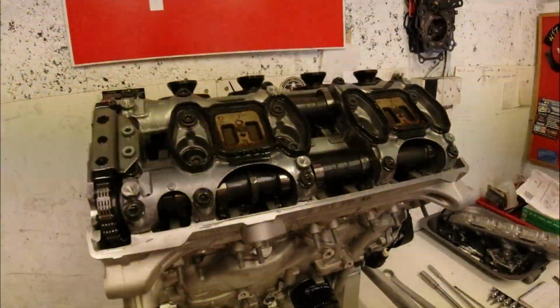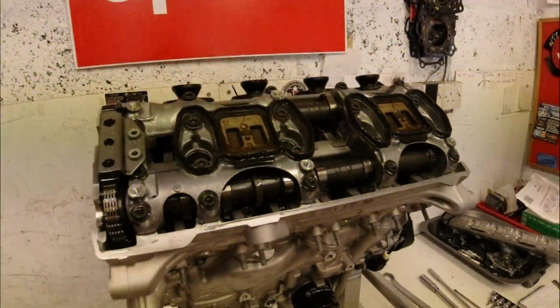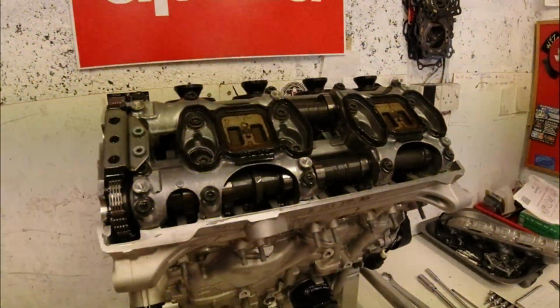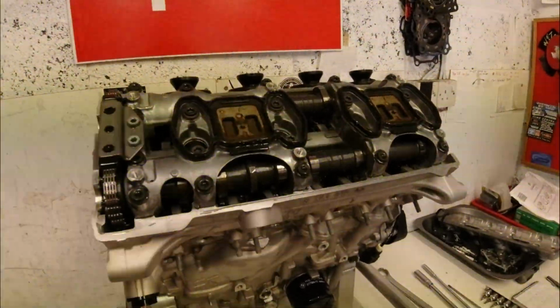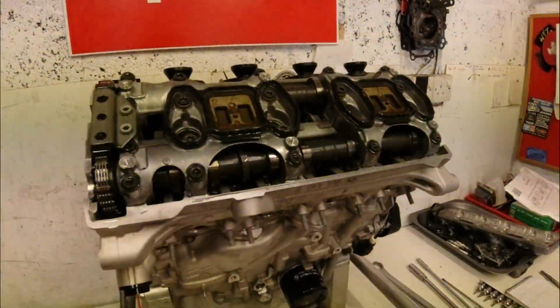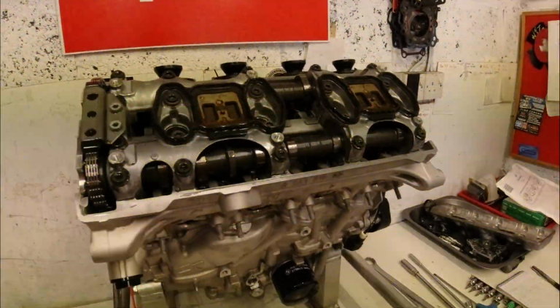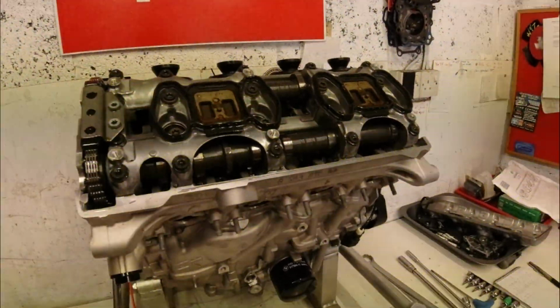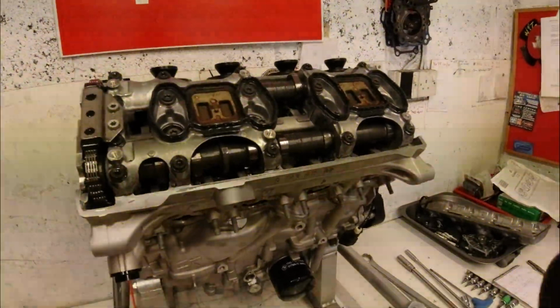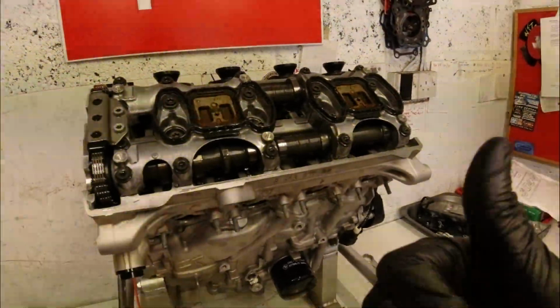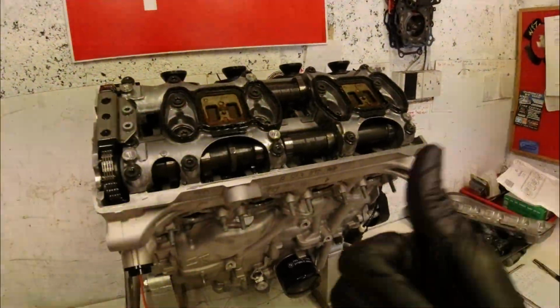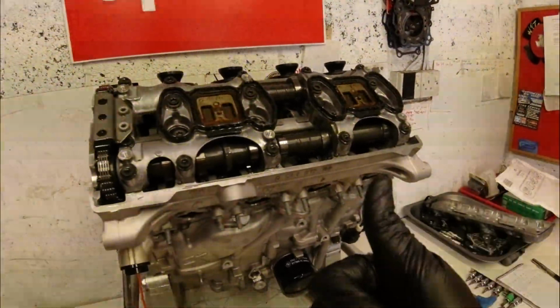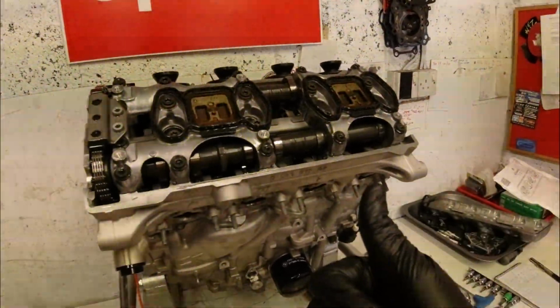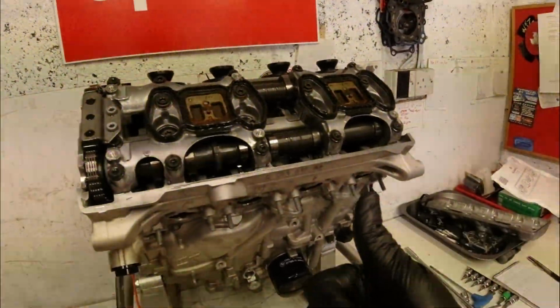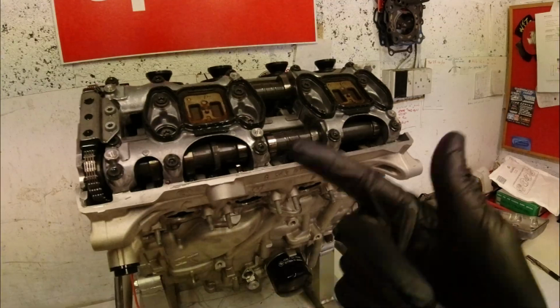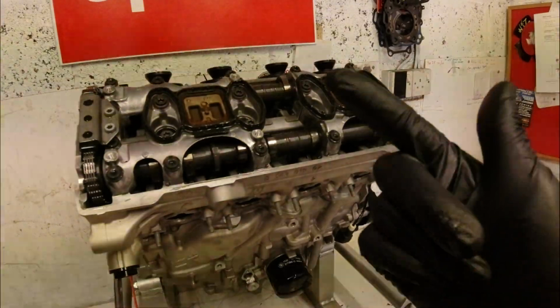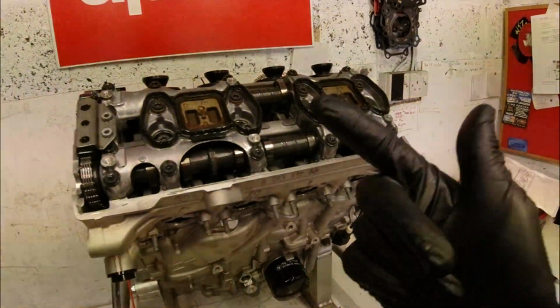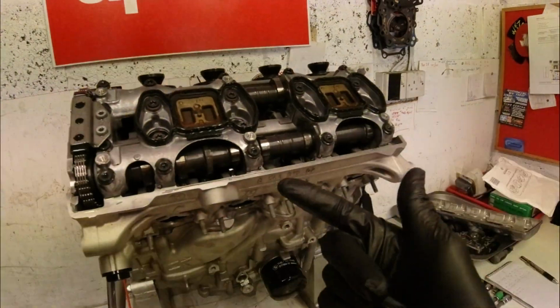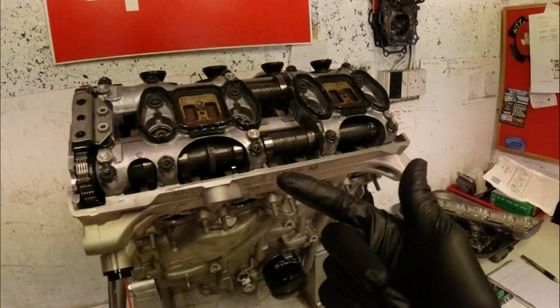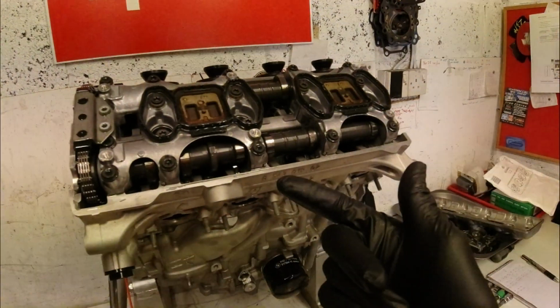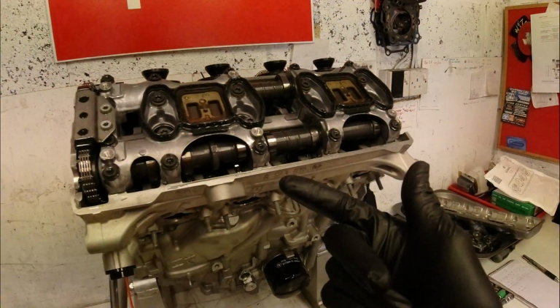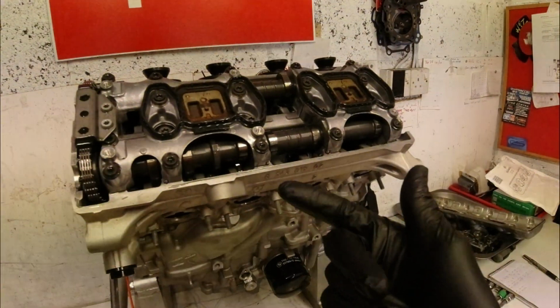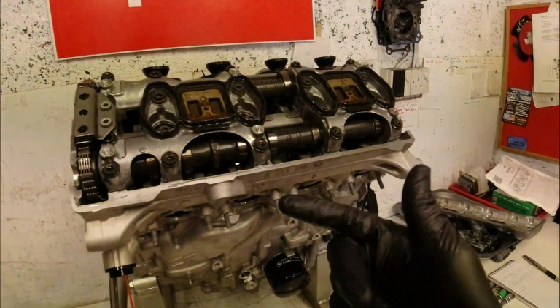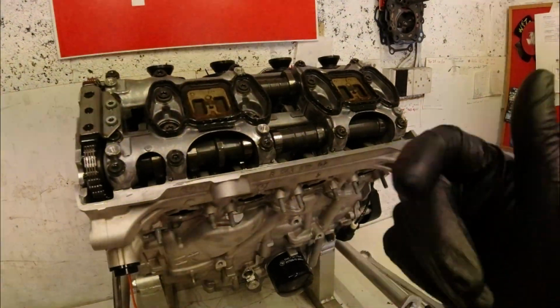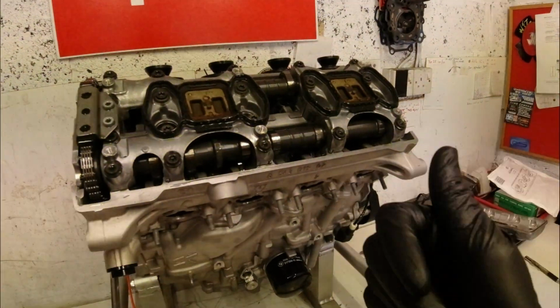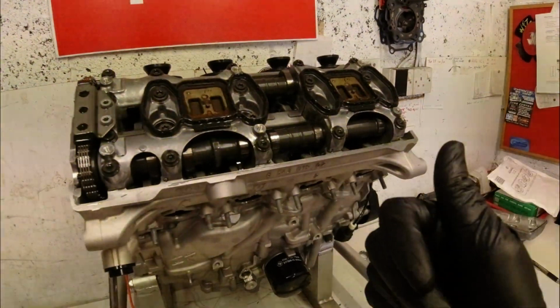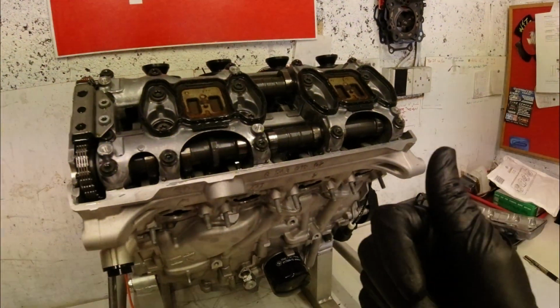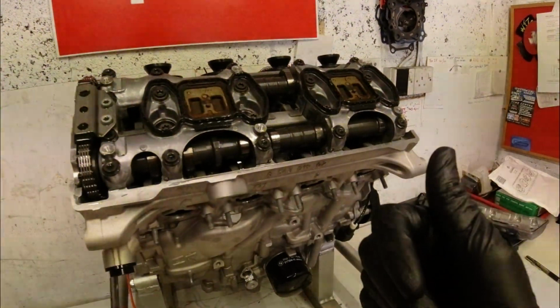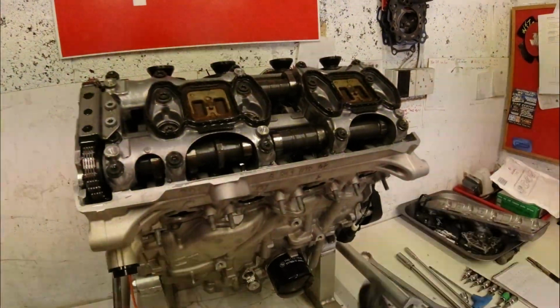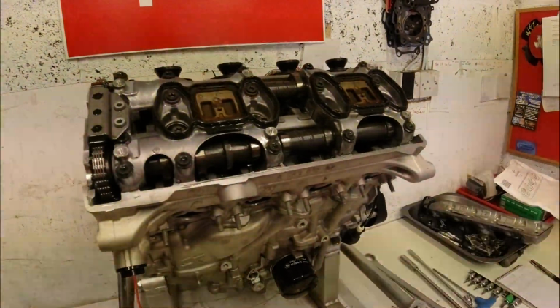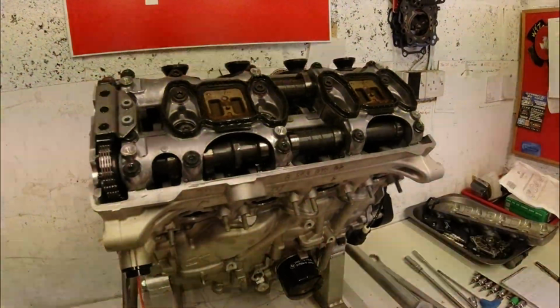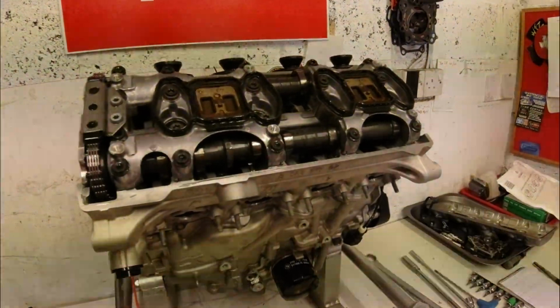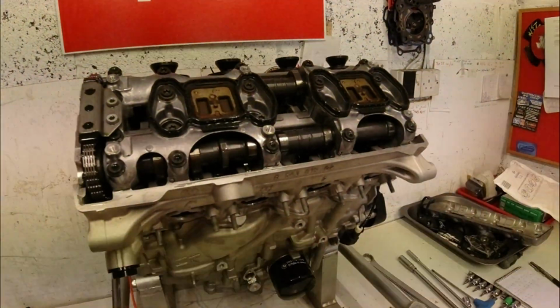Because it's a super stock engine we're not changing the cam timing — that would be against the rules. So that's easy: I know the valve clearances are good, the cam timing's good. It's a good start to an engine strip.